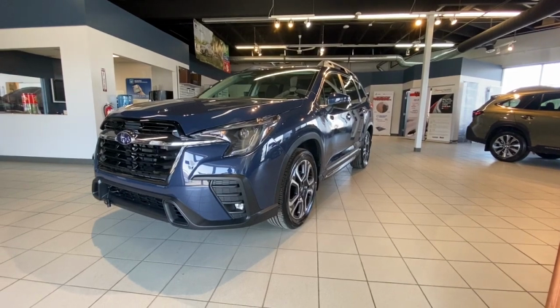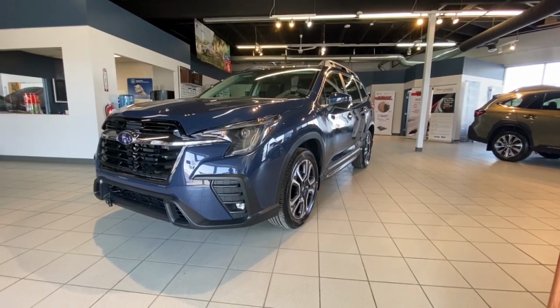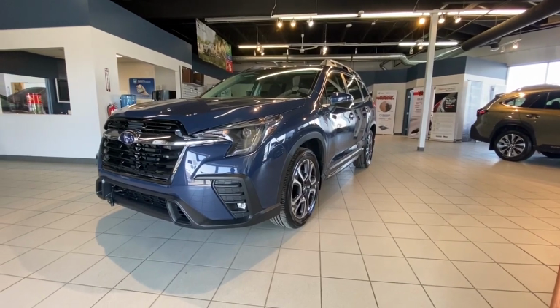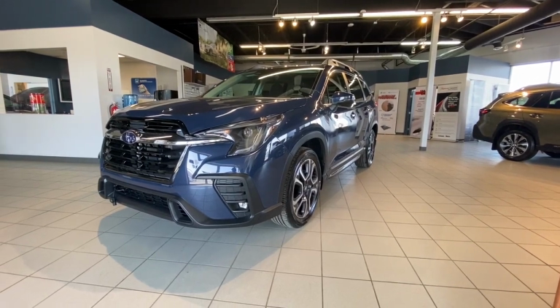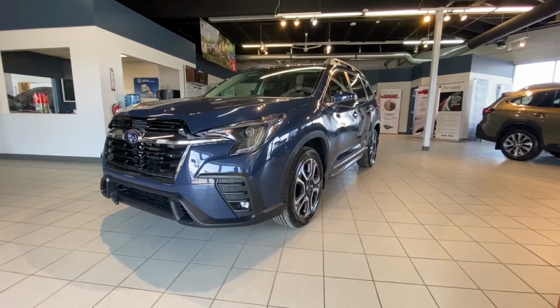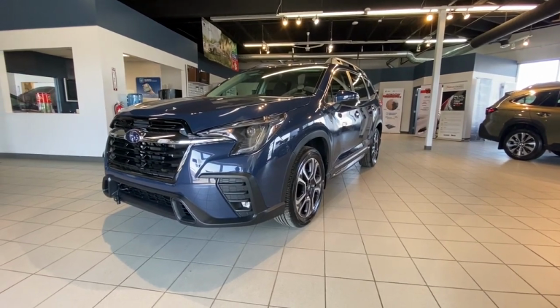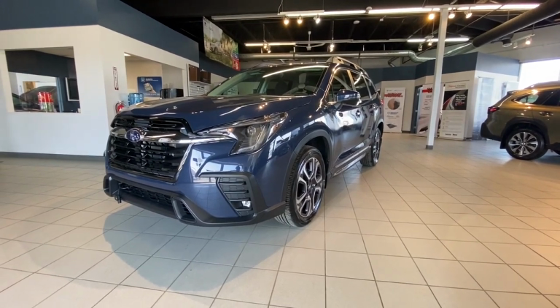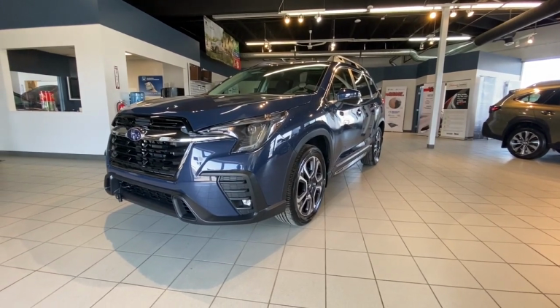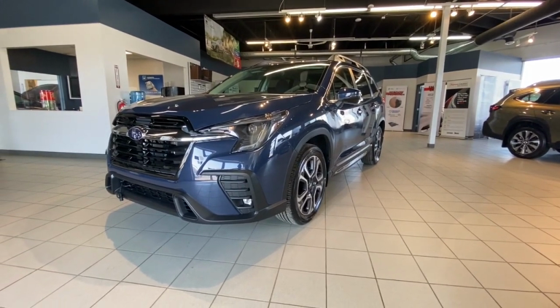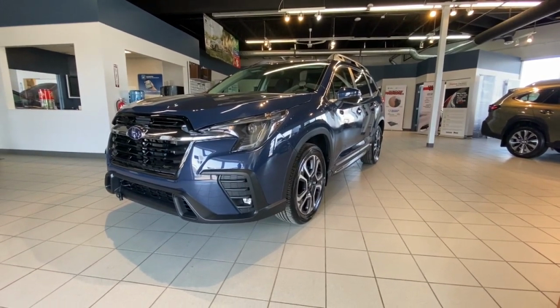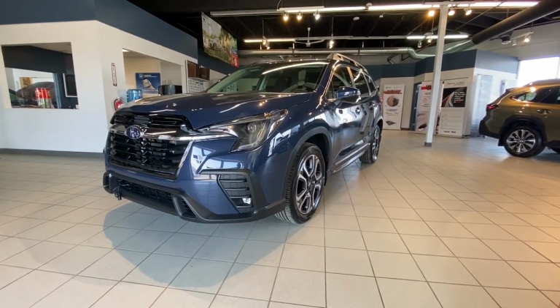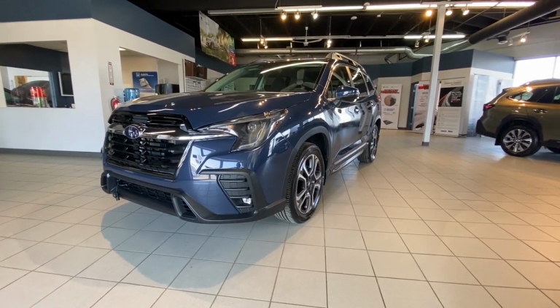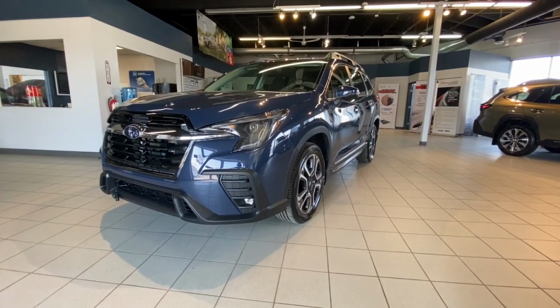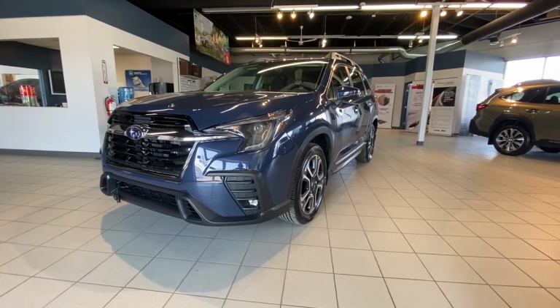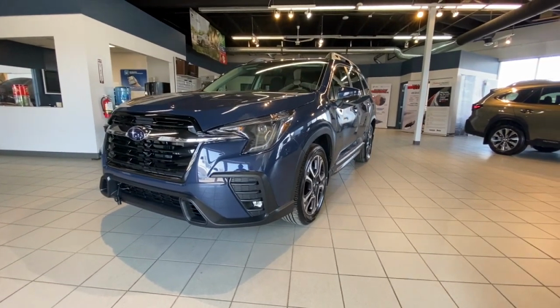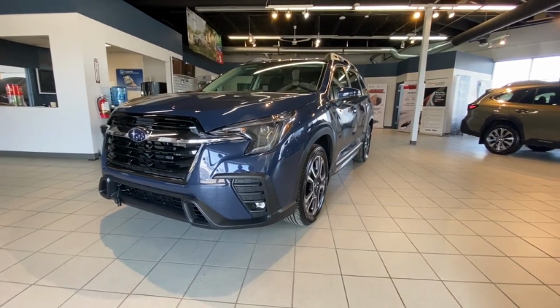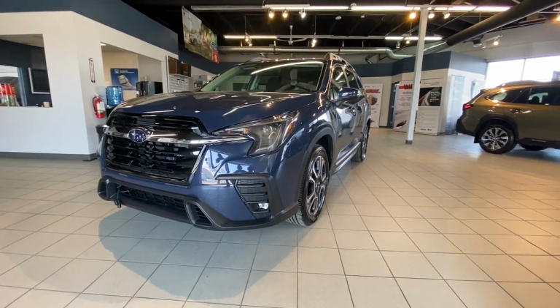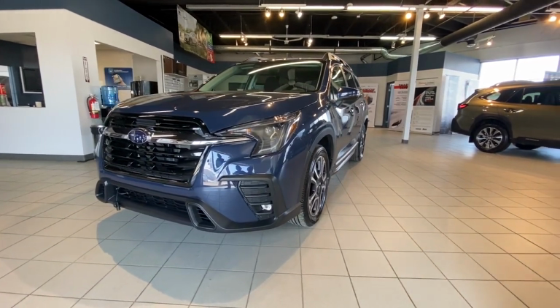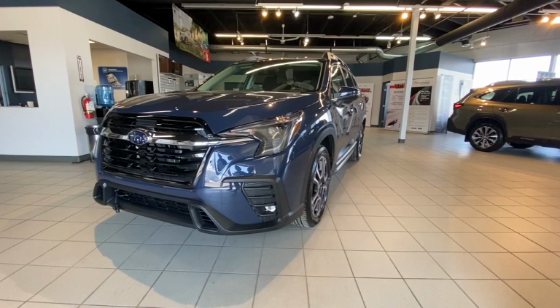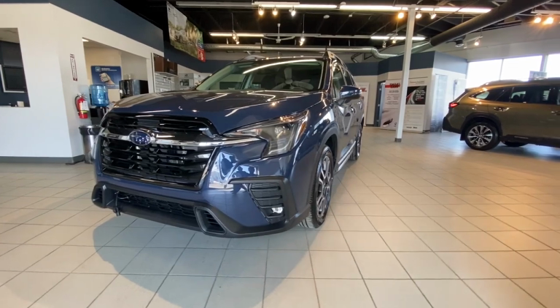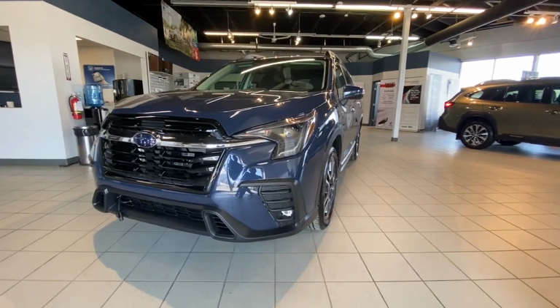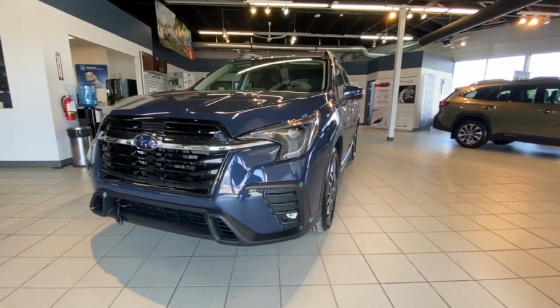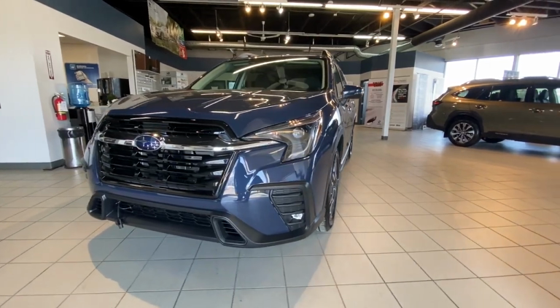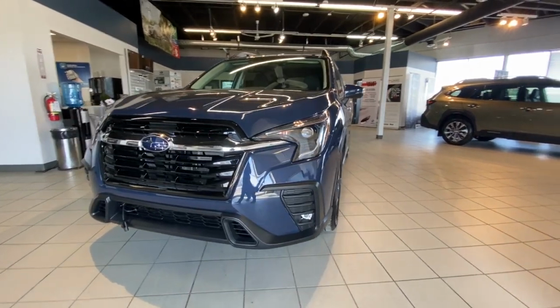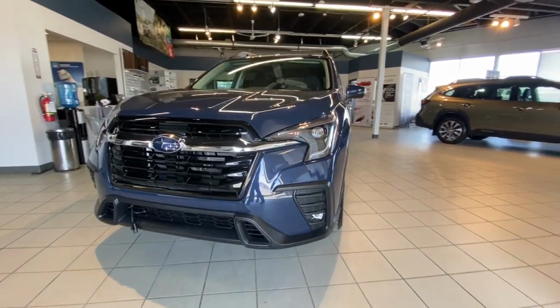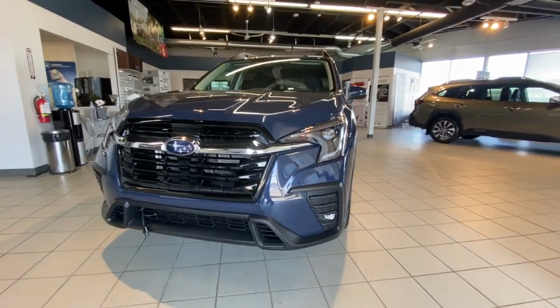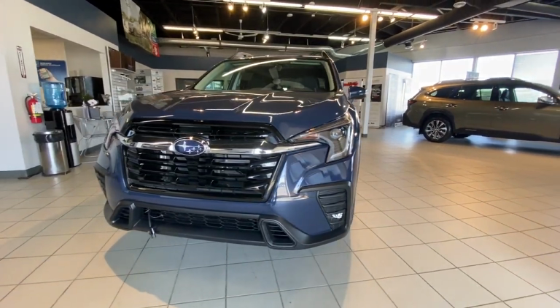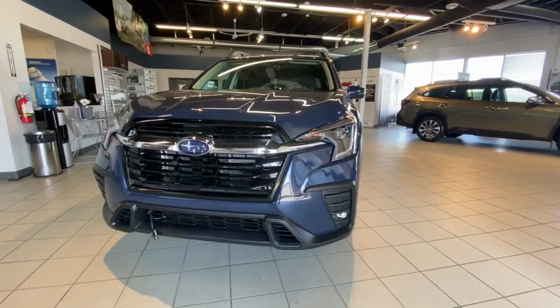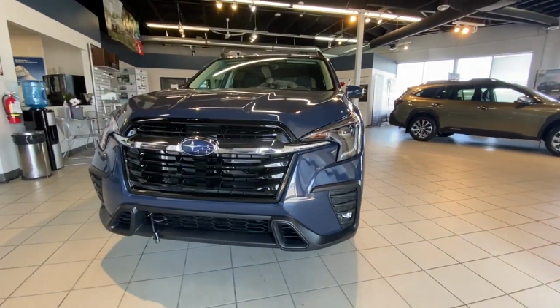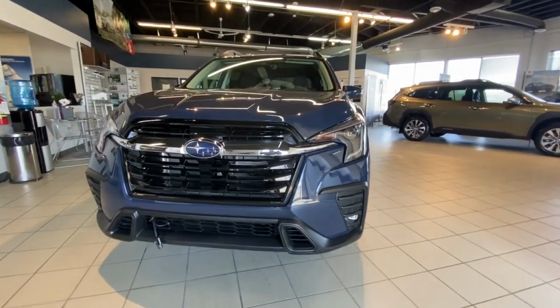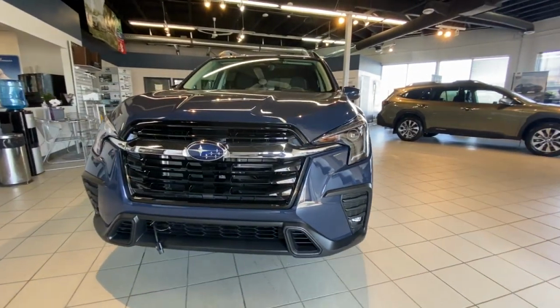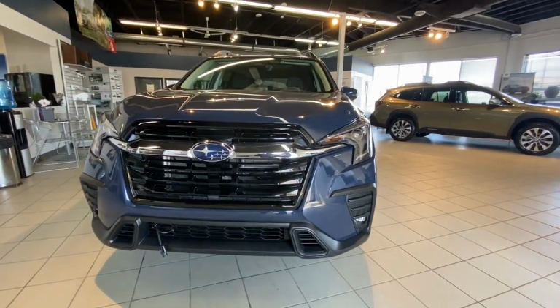Welcome to another walk-around video. Today we are looking at a 2023 Subaru Ascent Limited in Cosmic Blue.